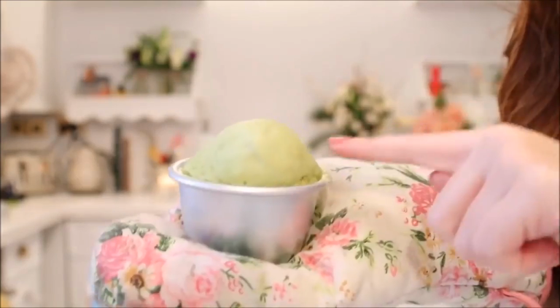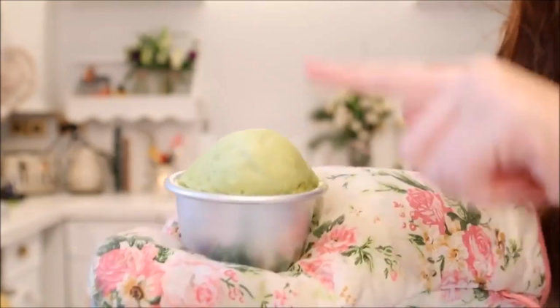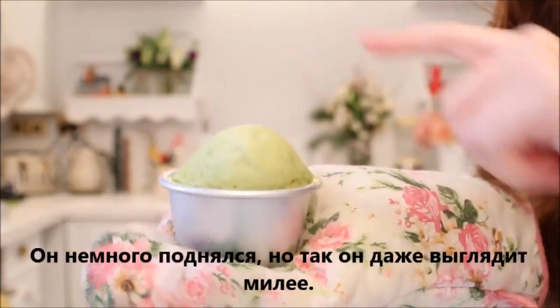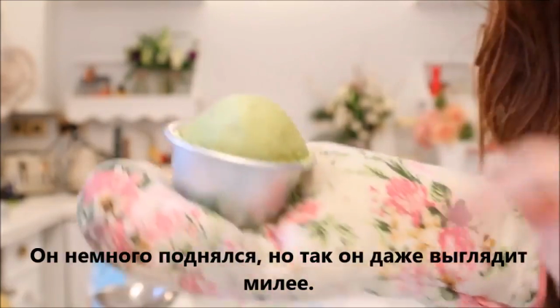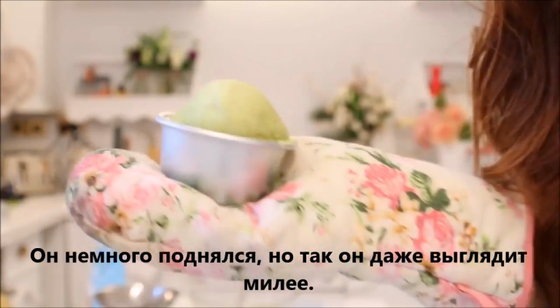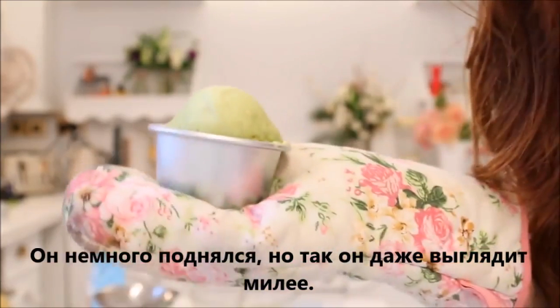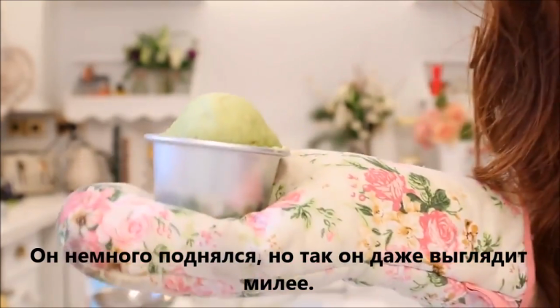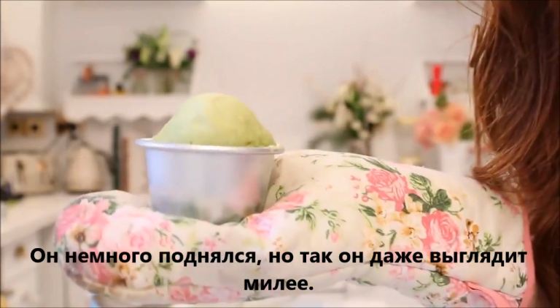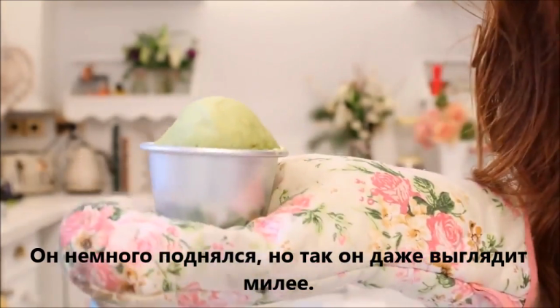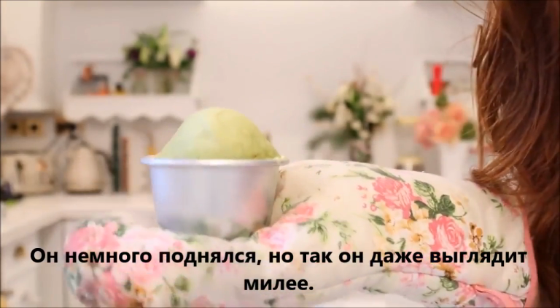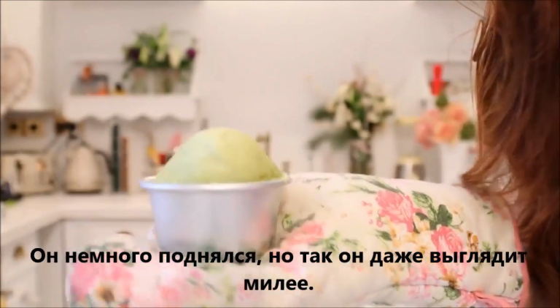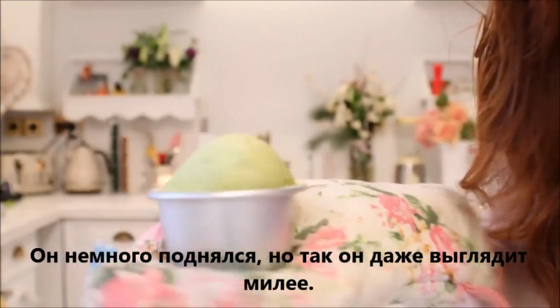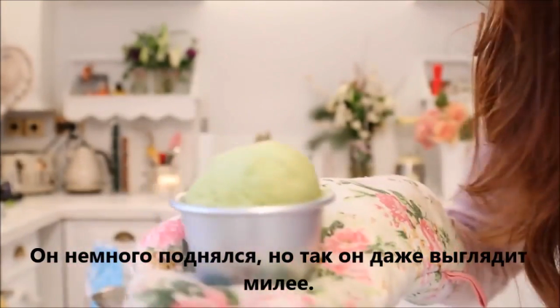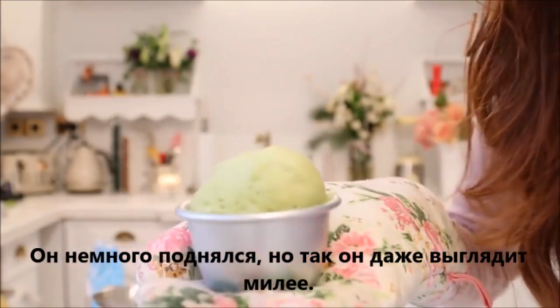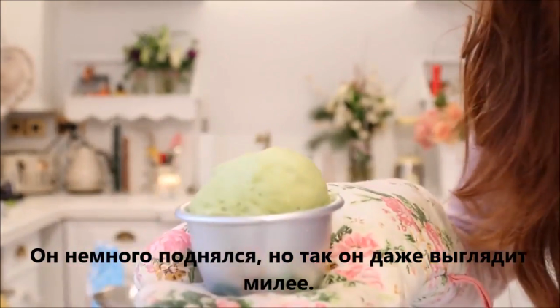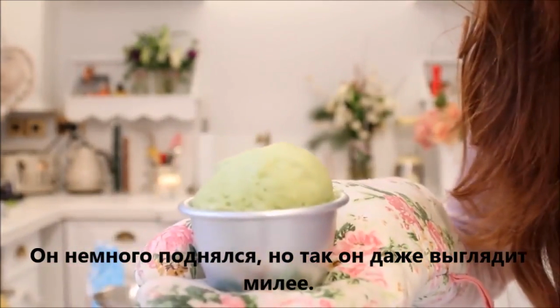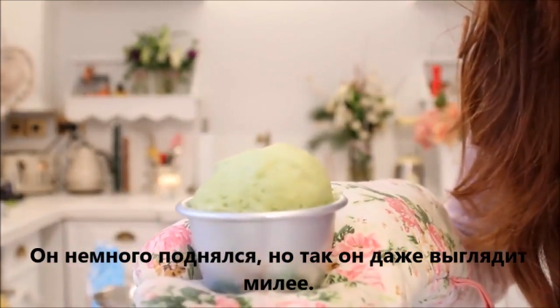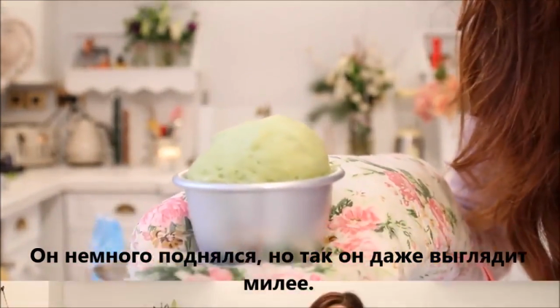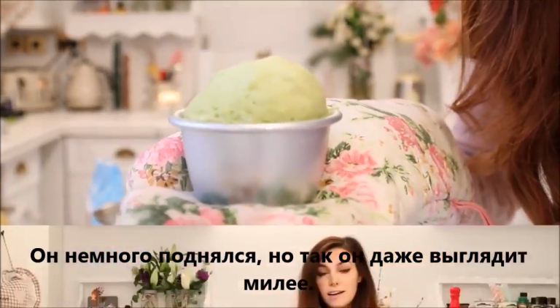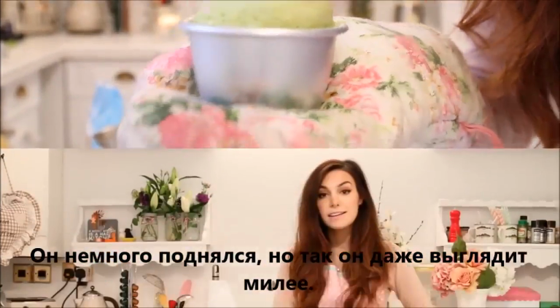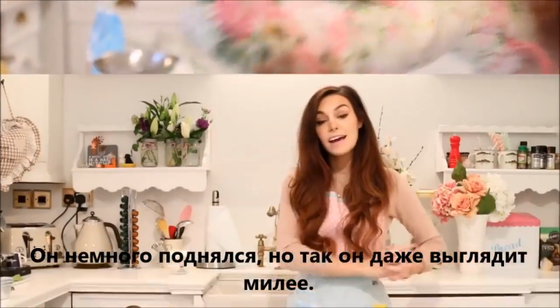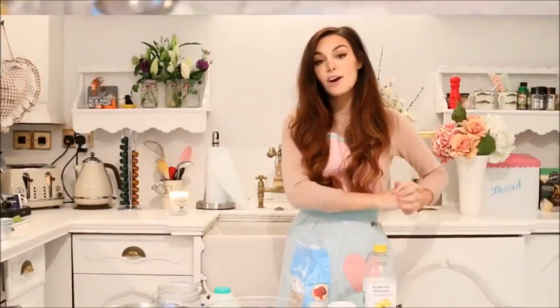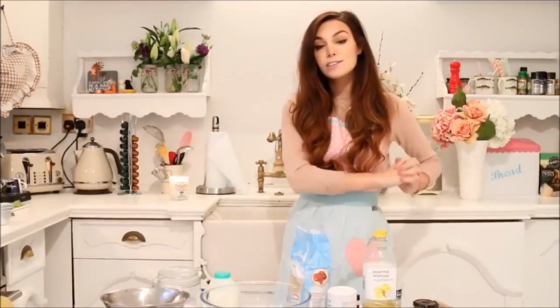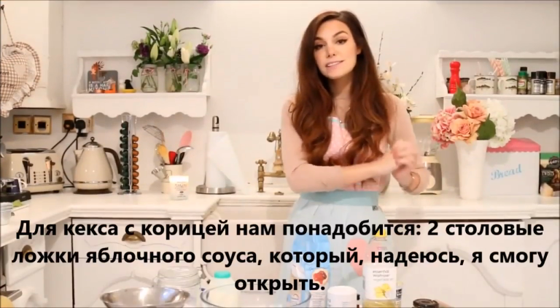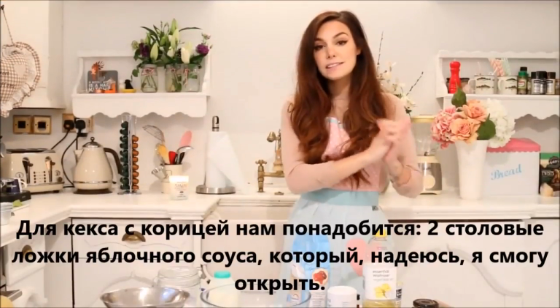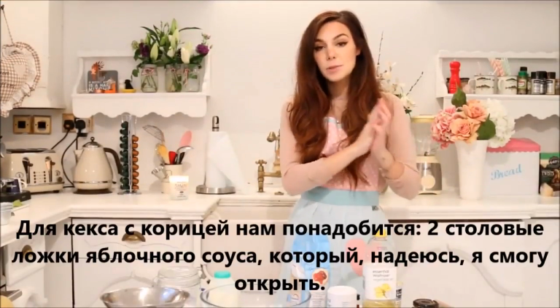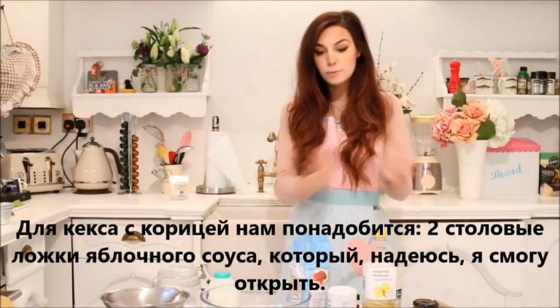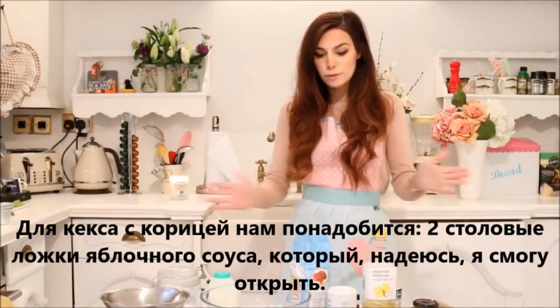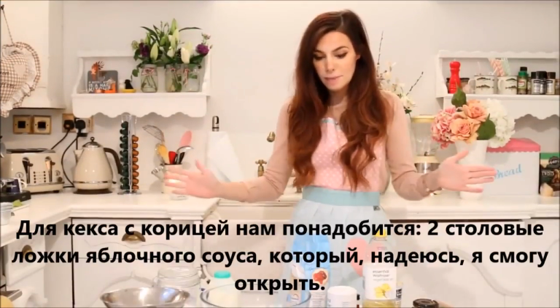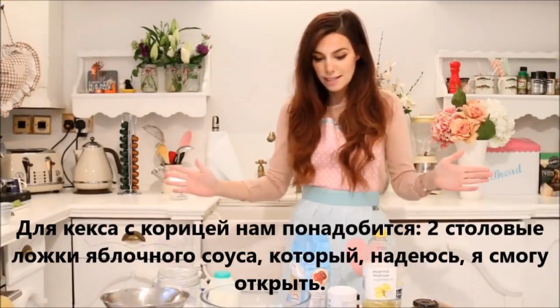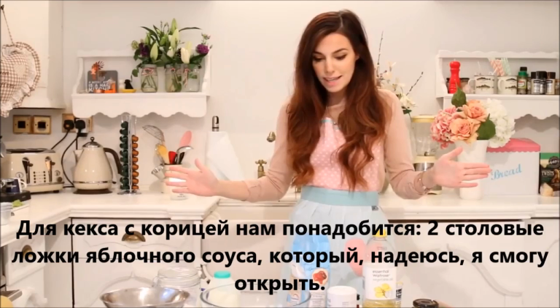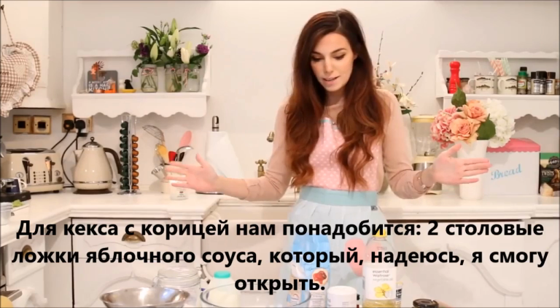It came out quite a bit, but I think it looks very cute this way. Now onto the cinnamon roll mug cake.